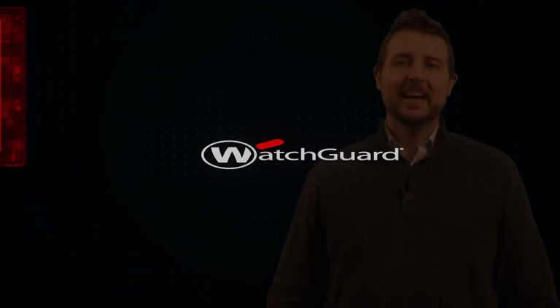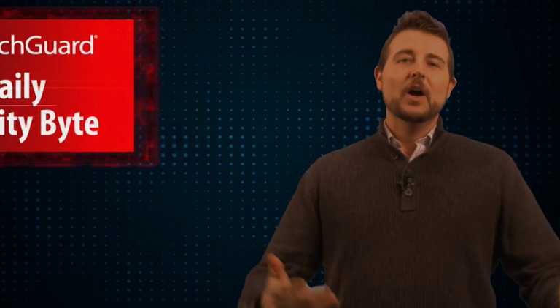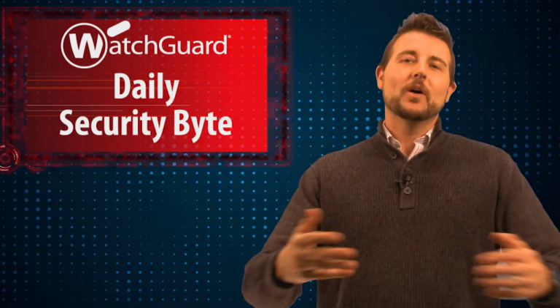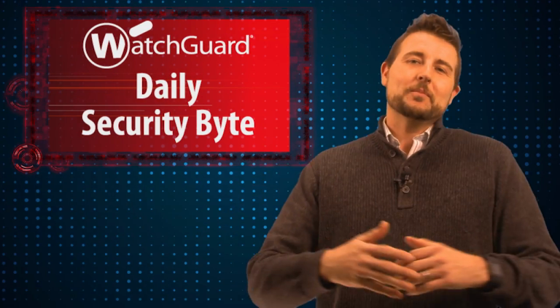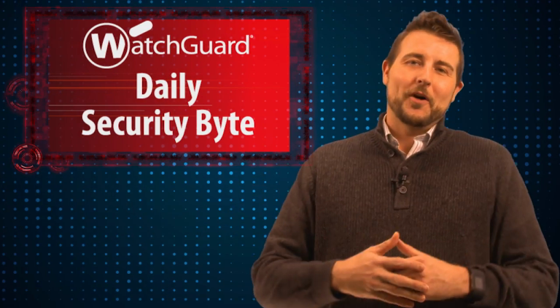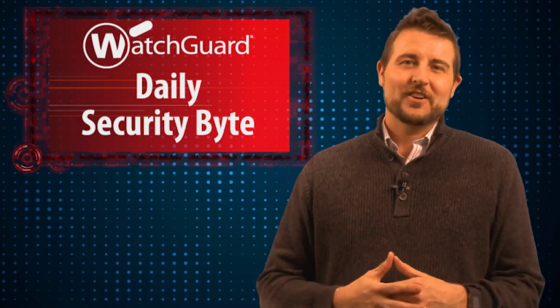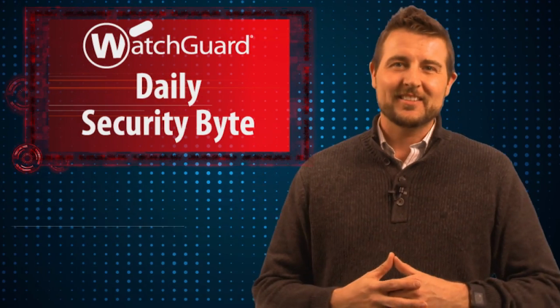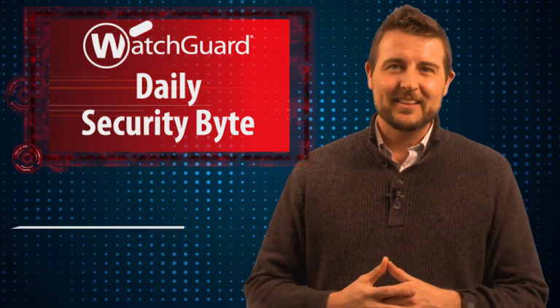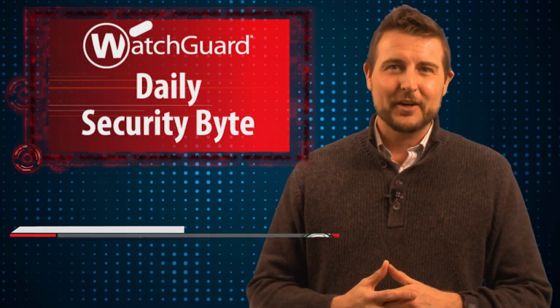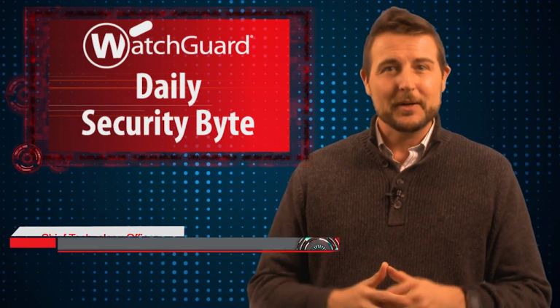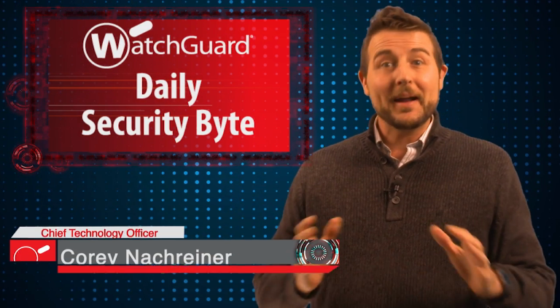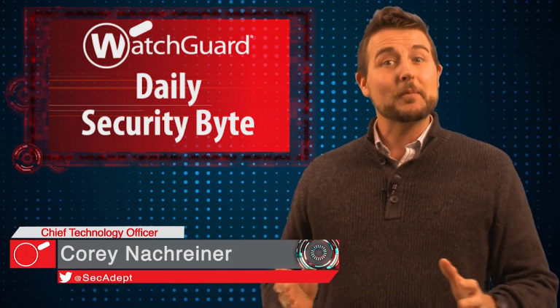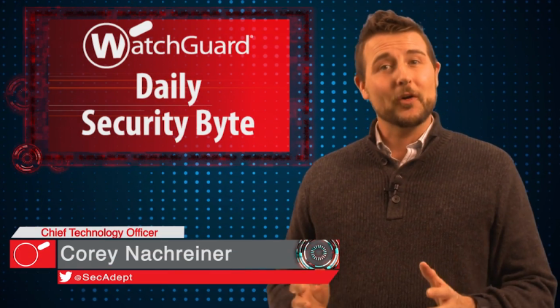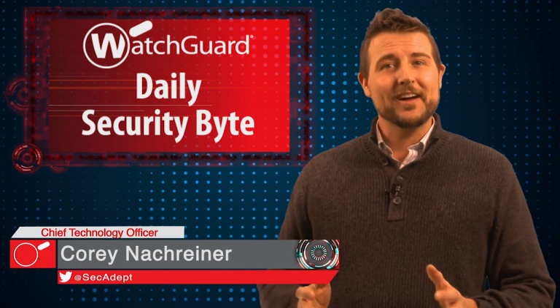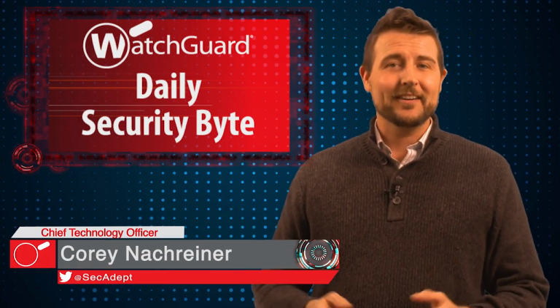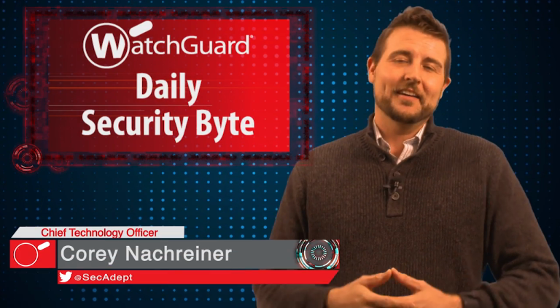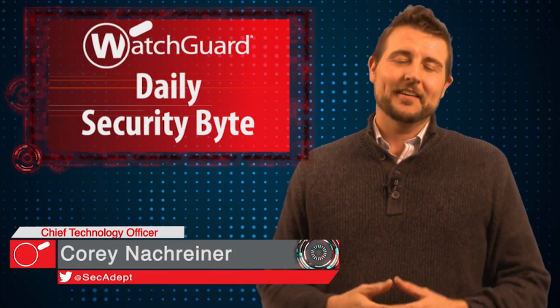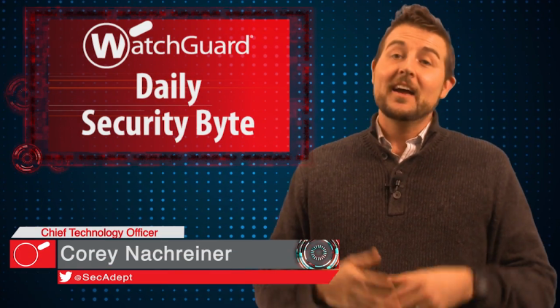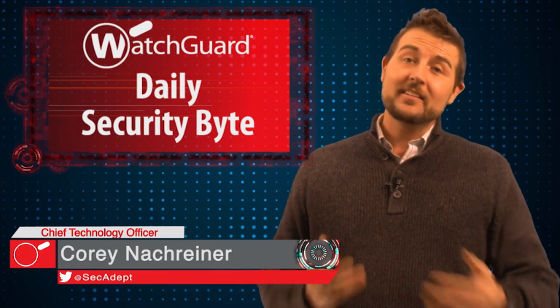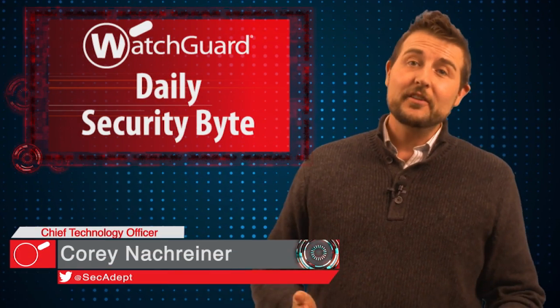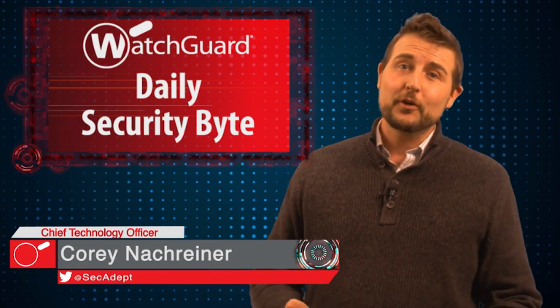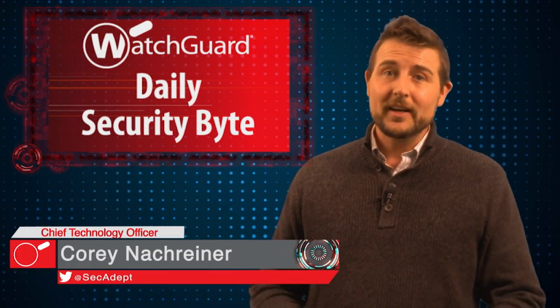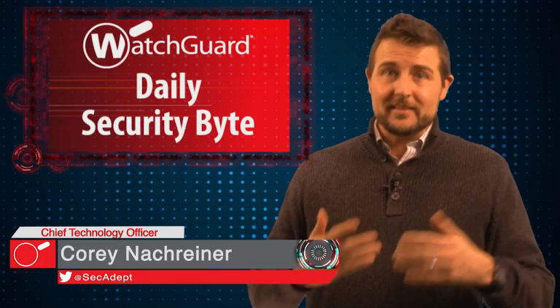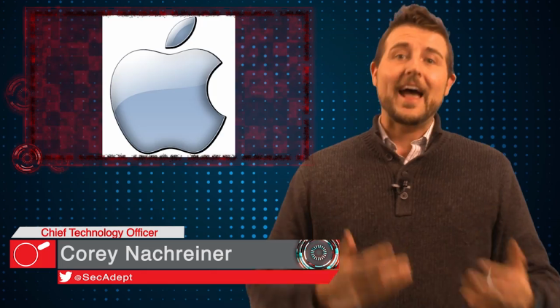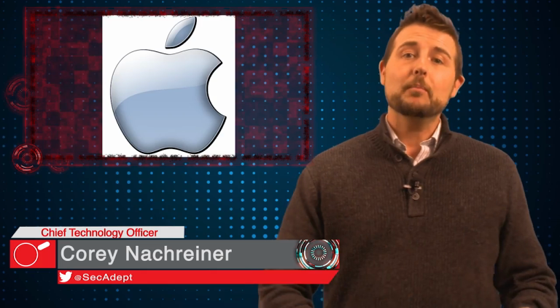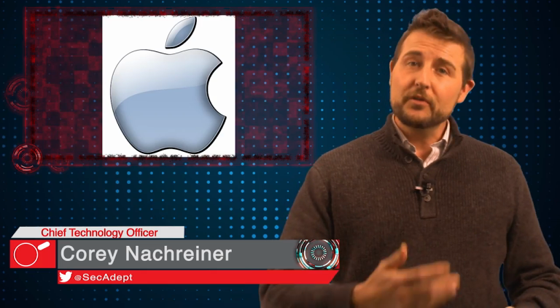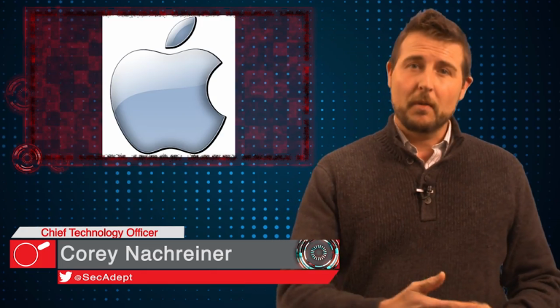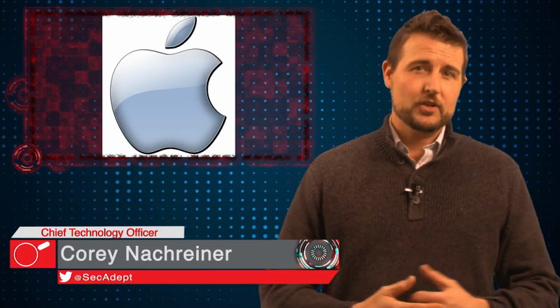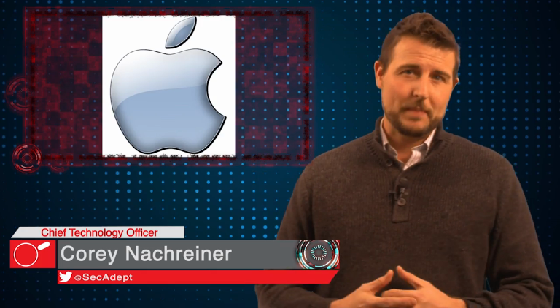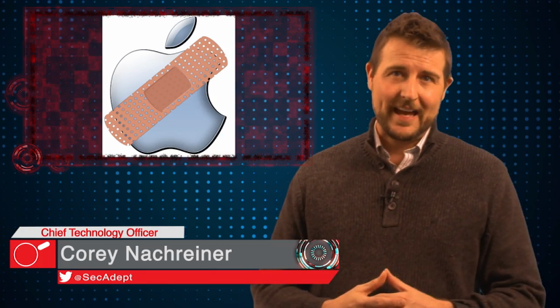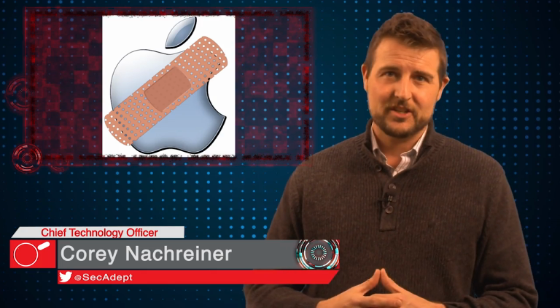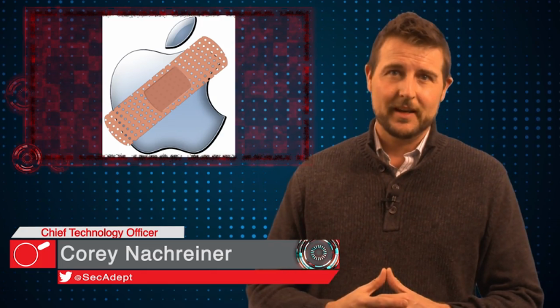Welcome to WatchGuard's Daily Security Byte, I'm Cory Nockreiner. Today's story is Apple's March Patch Day.